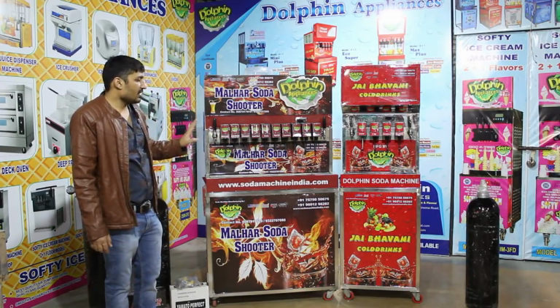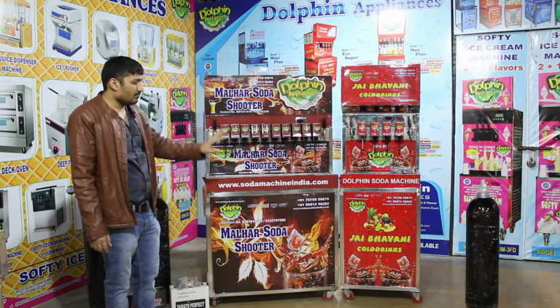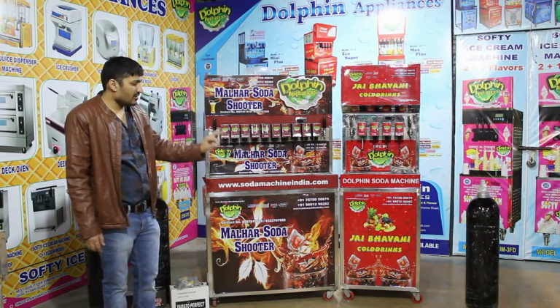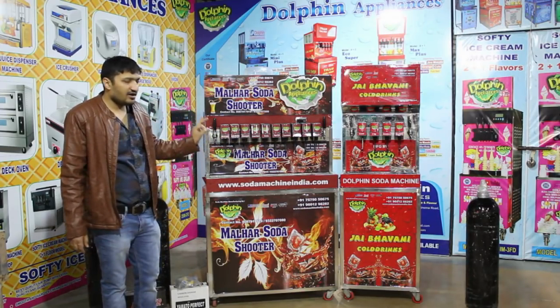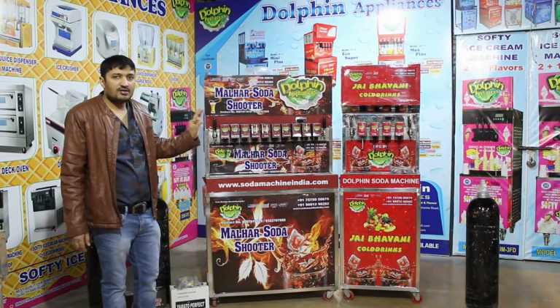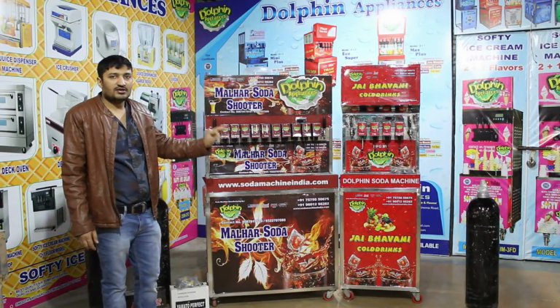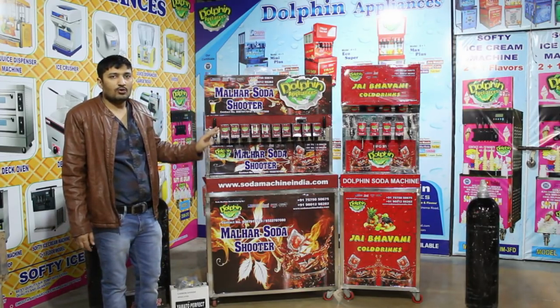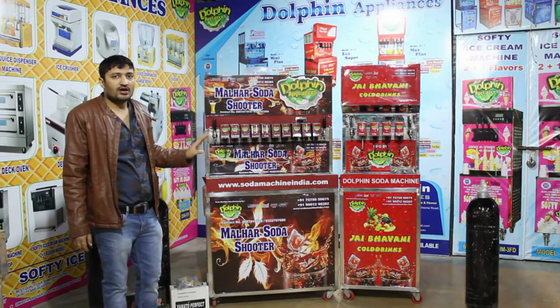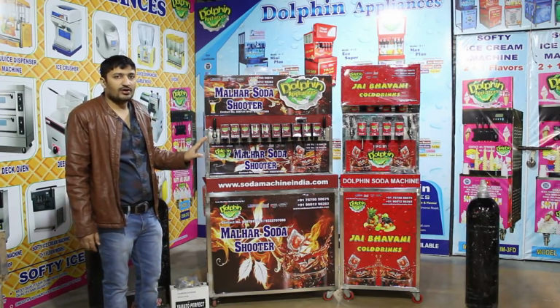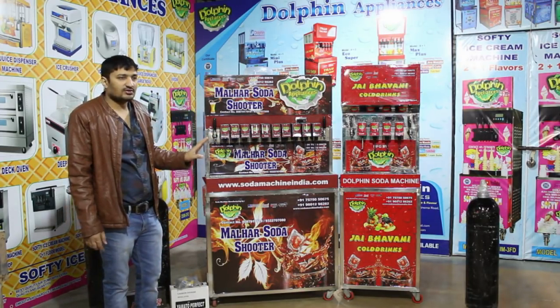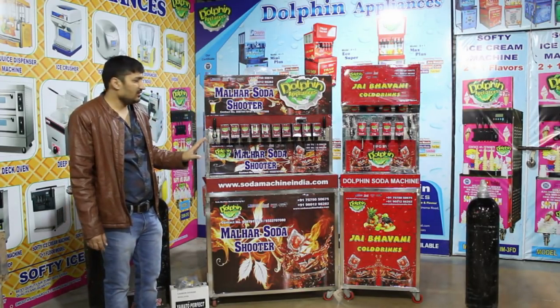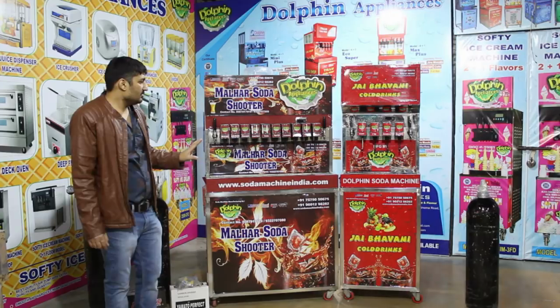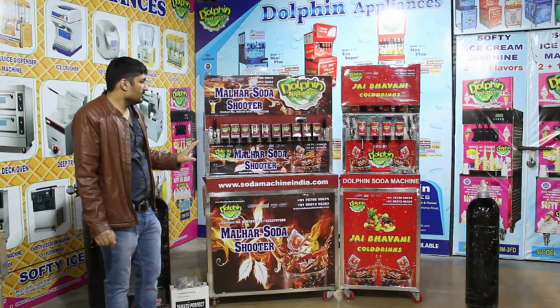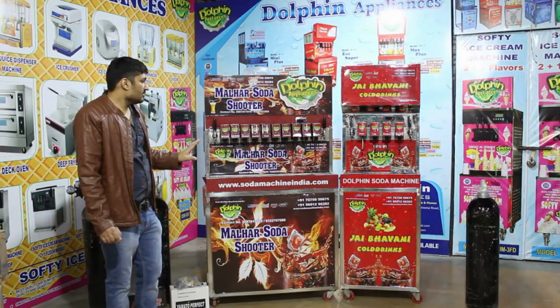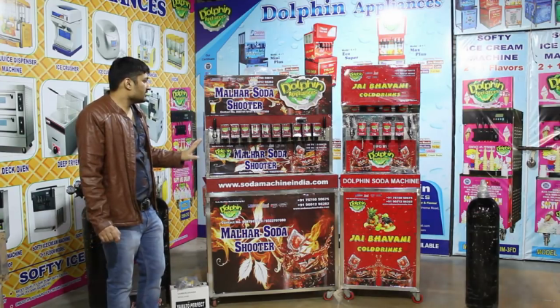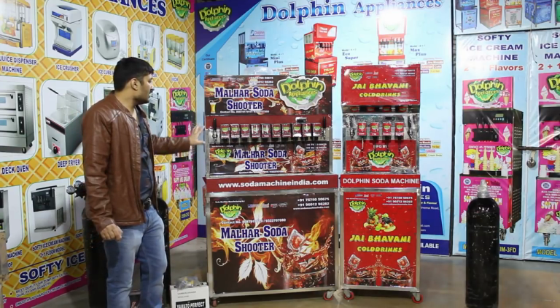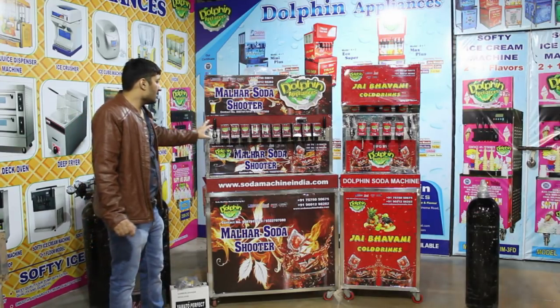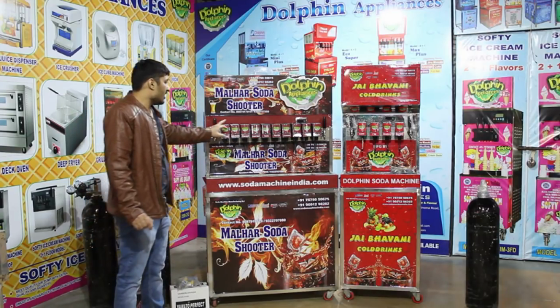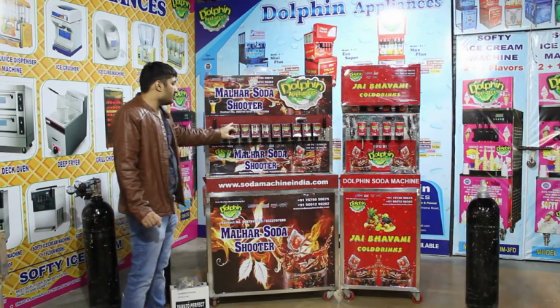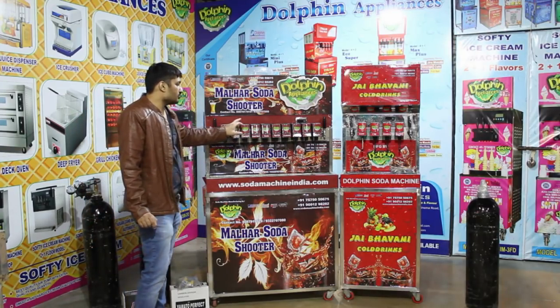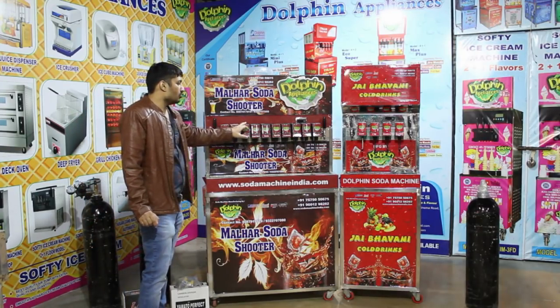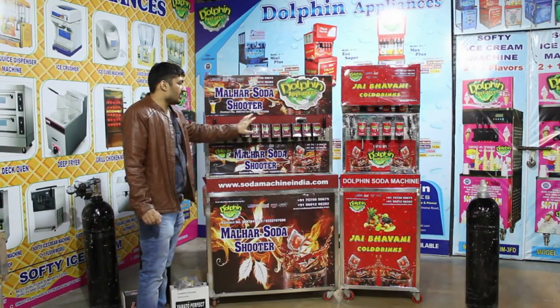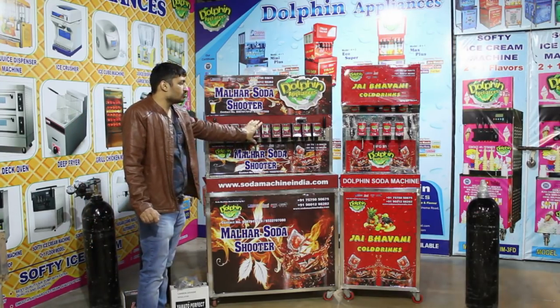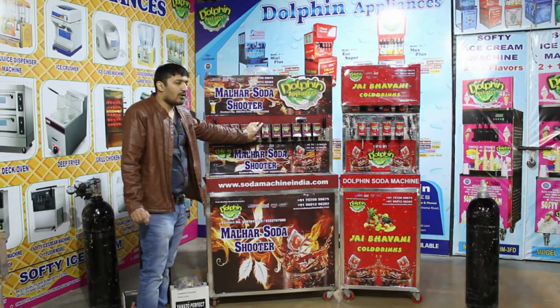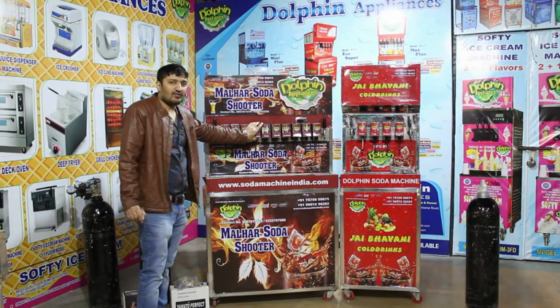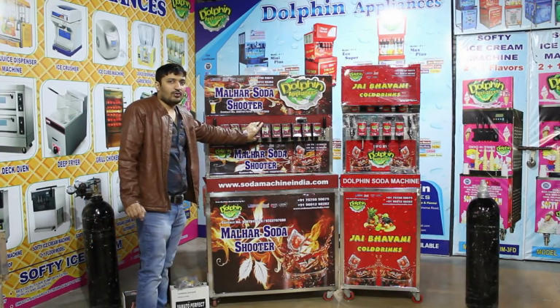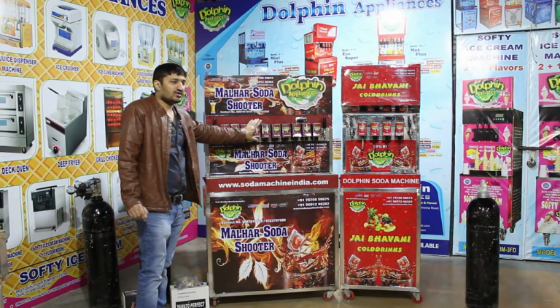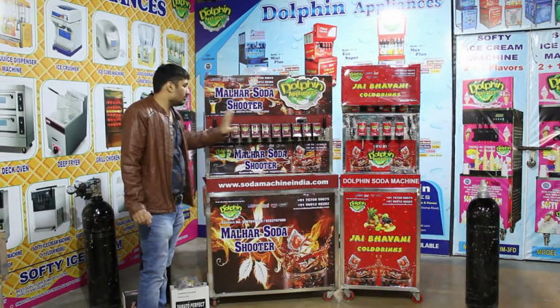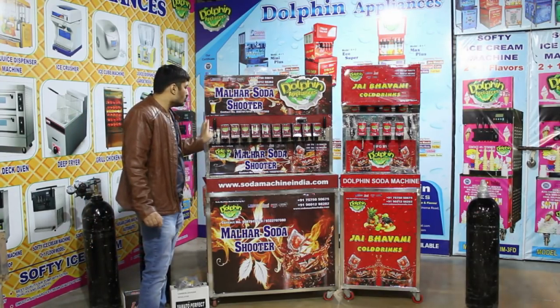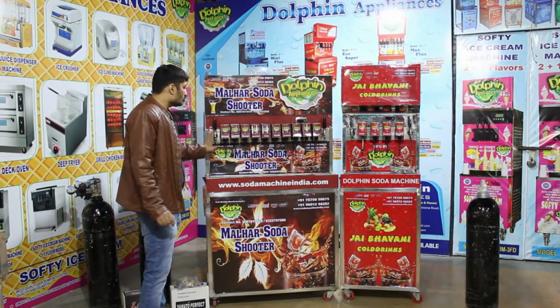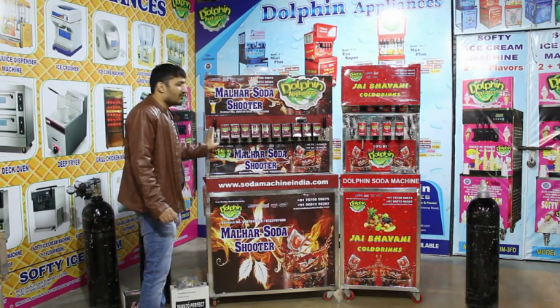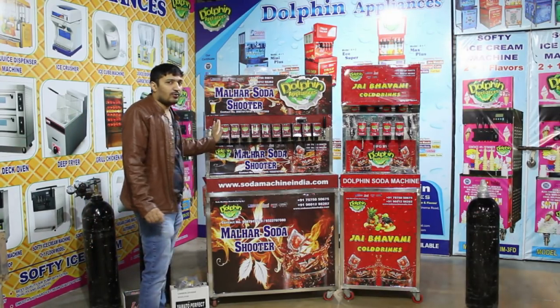This machine is completely ready made. This can be the 10 plus 2 model — 10 soda flavors and 2 juice flavors.